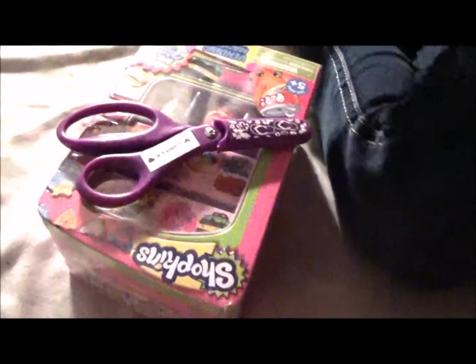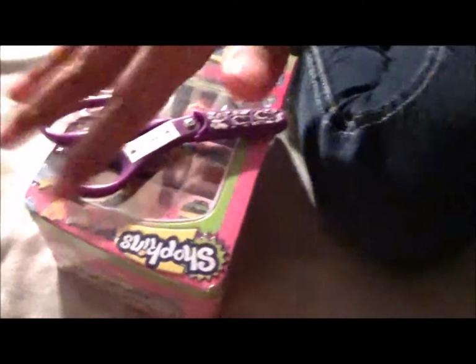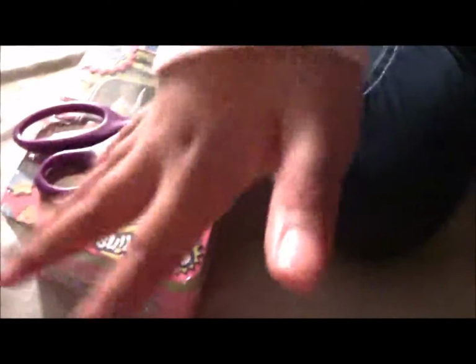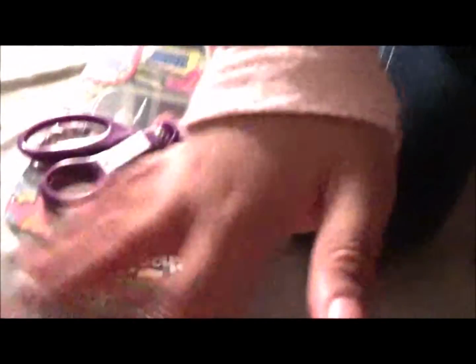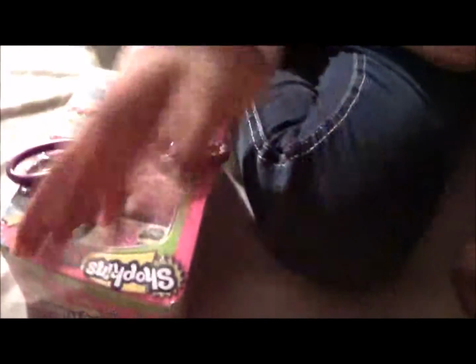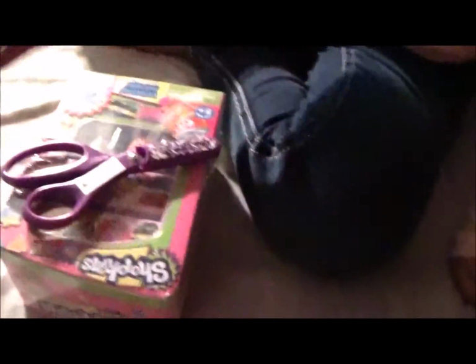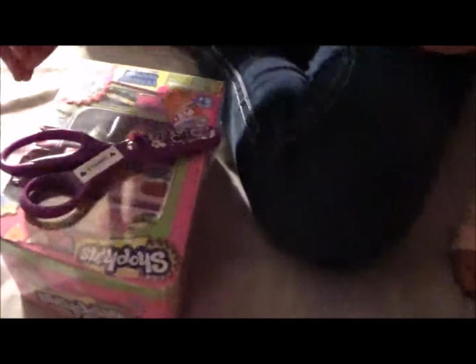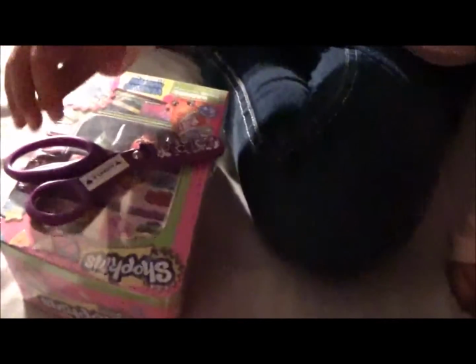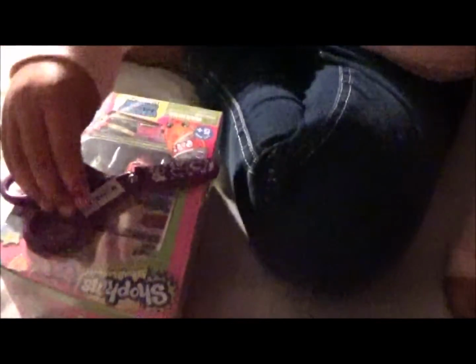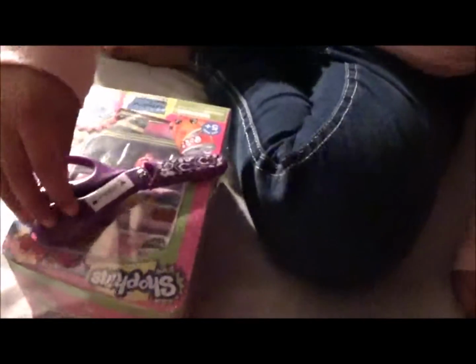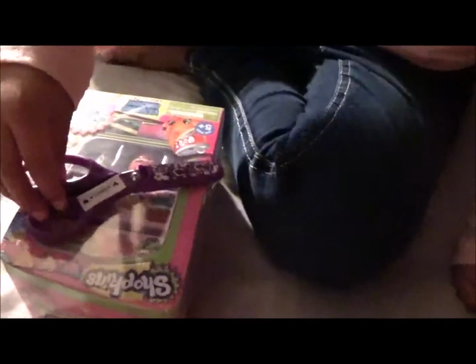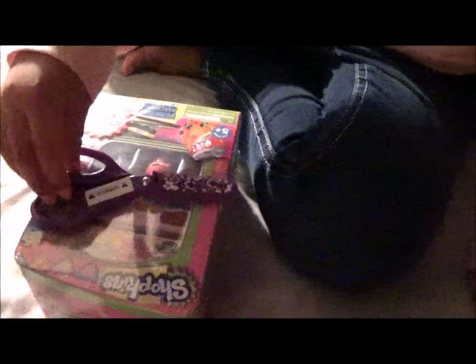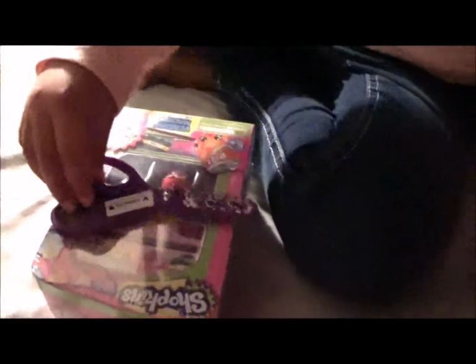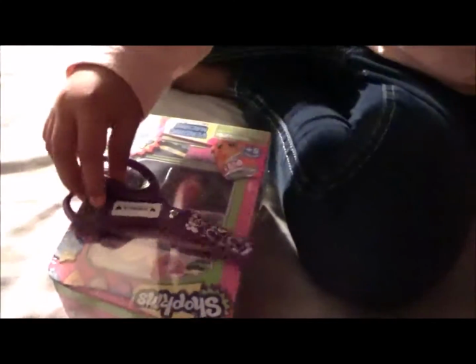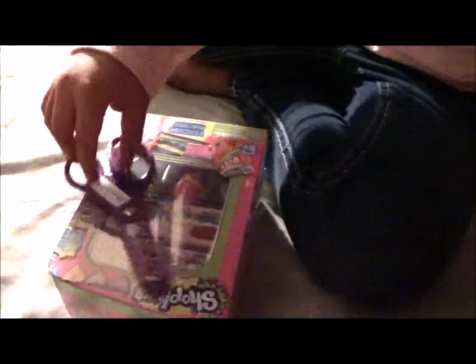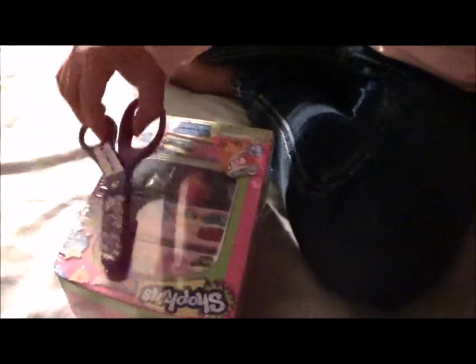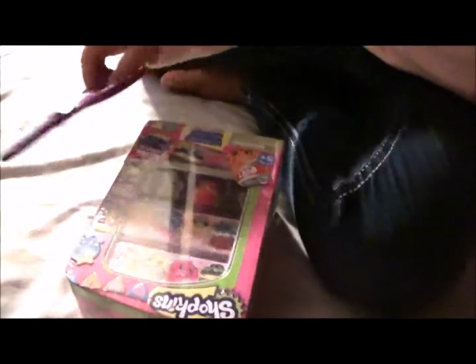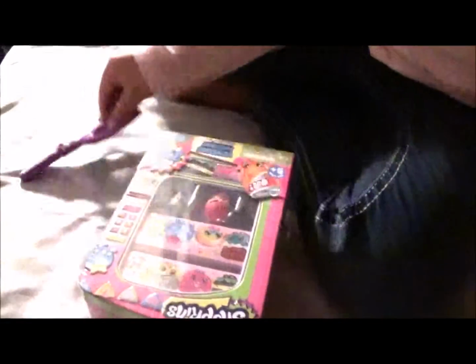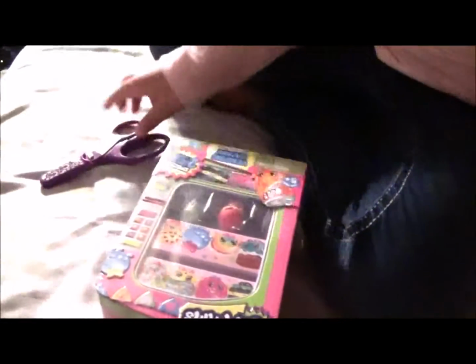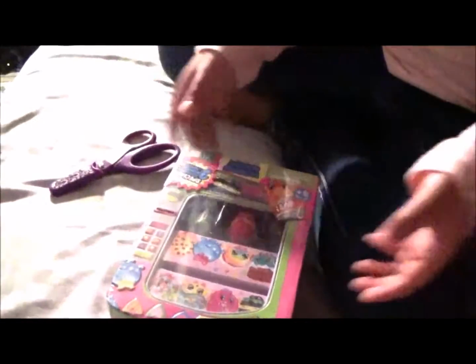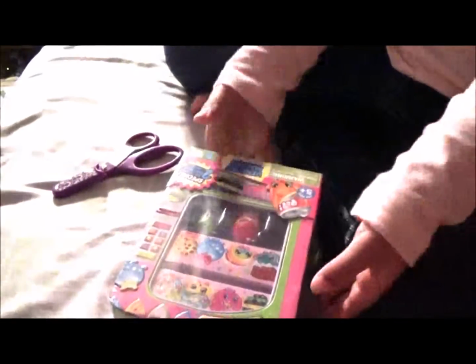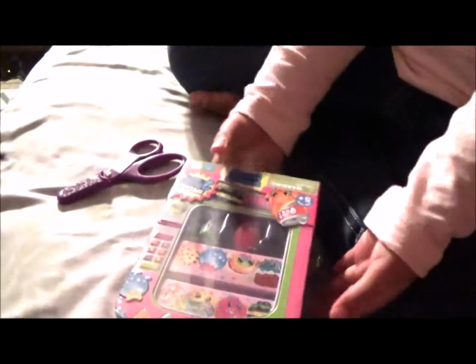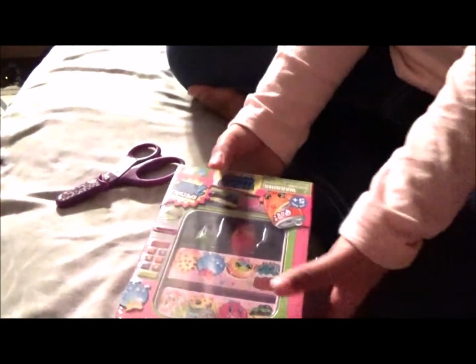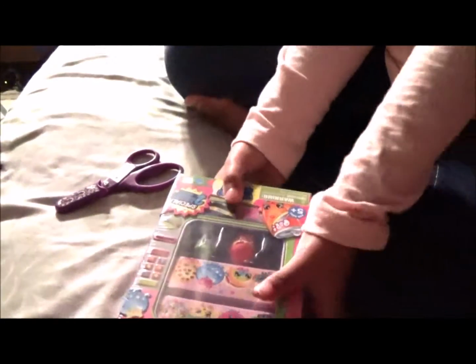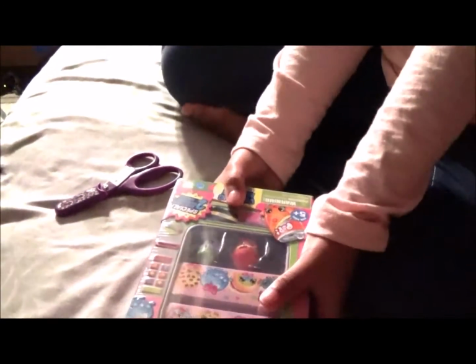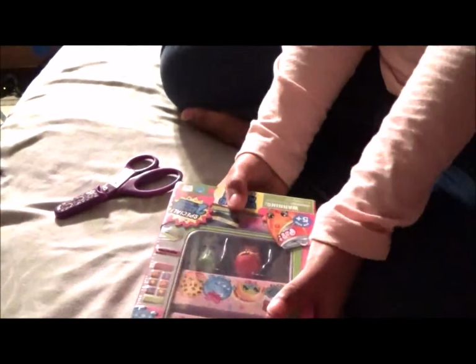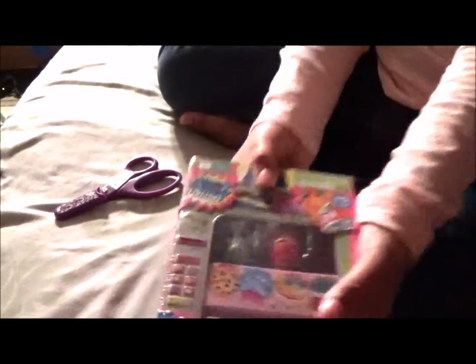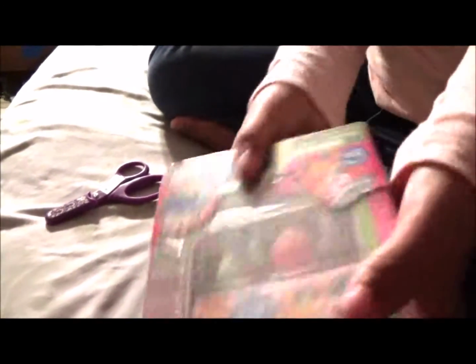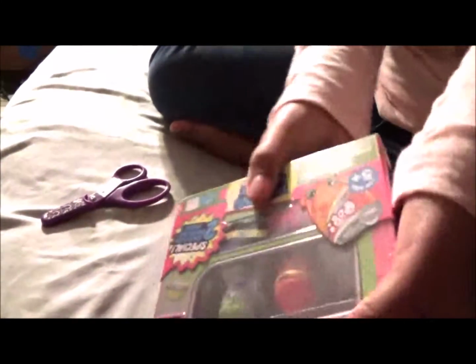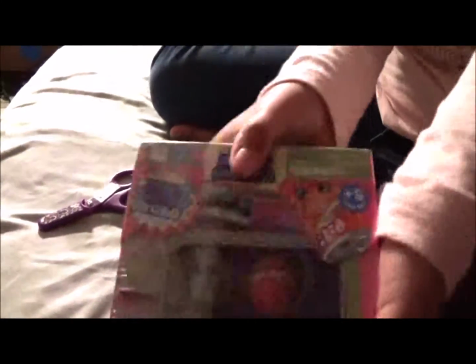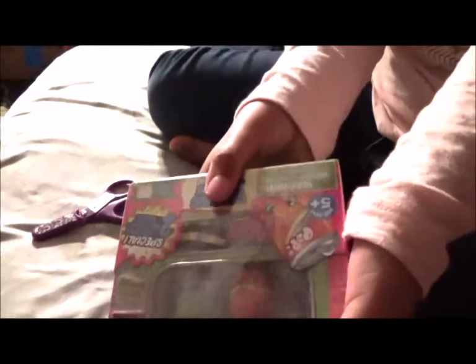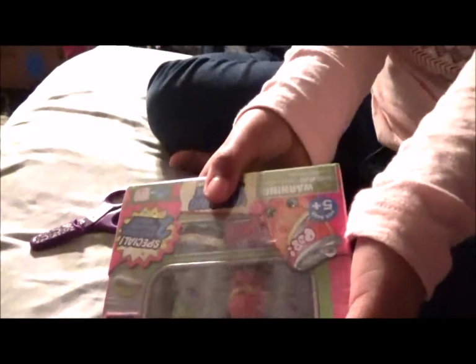Hi guys, welcome back to the Daniela Show, and today we are back with Shopkins!